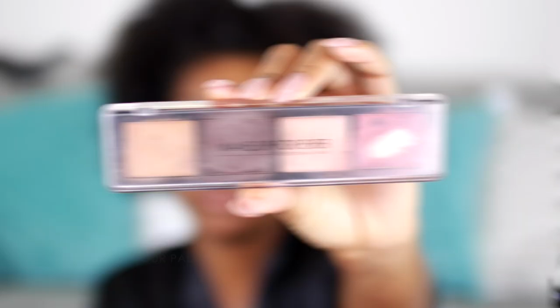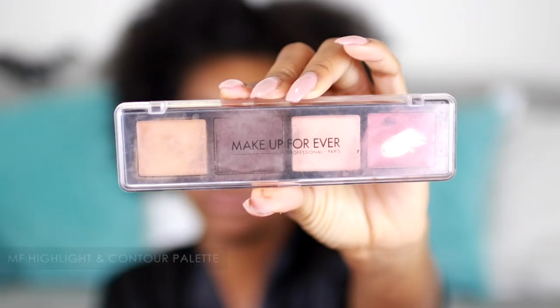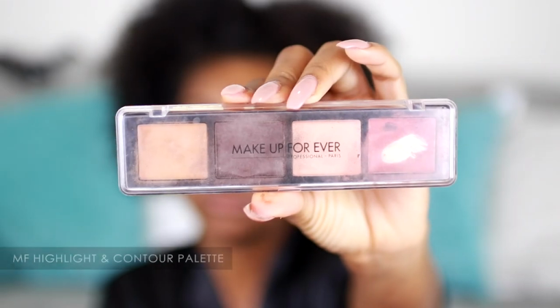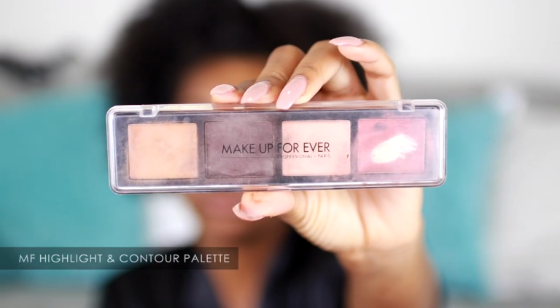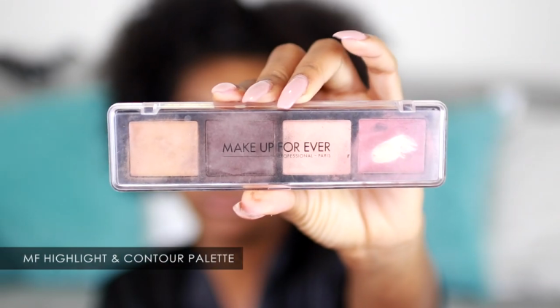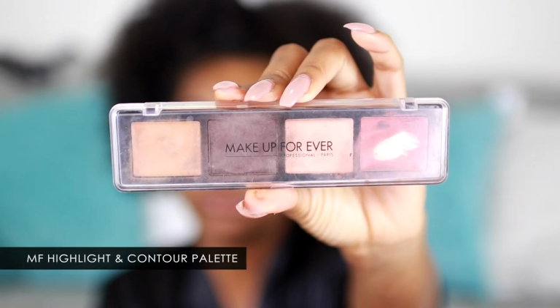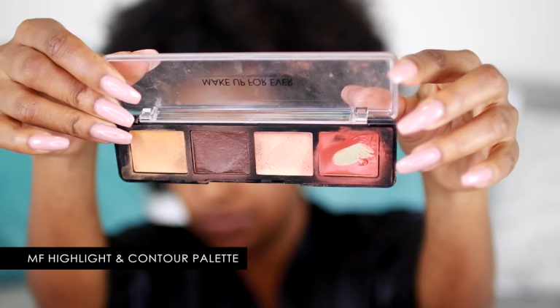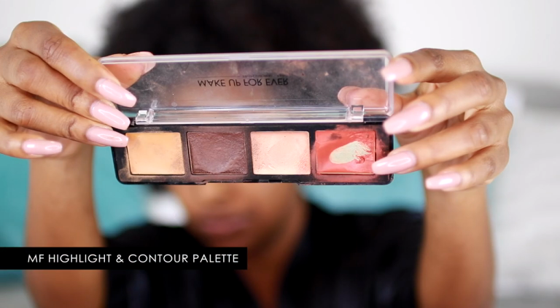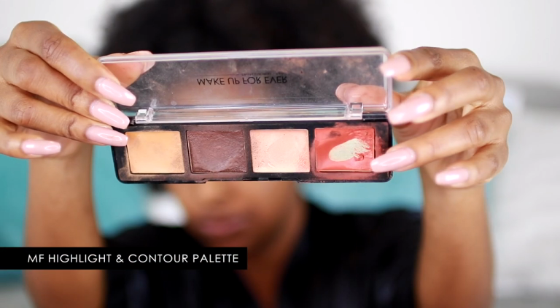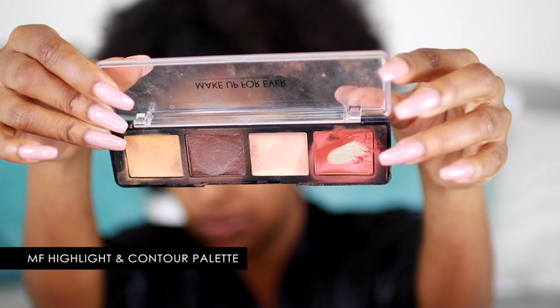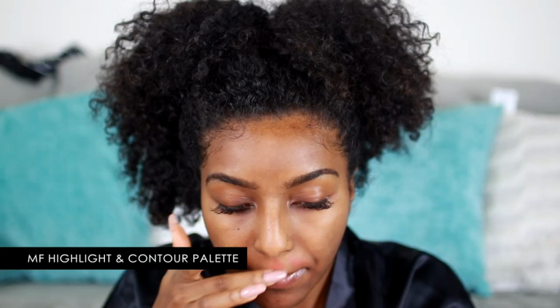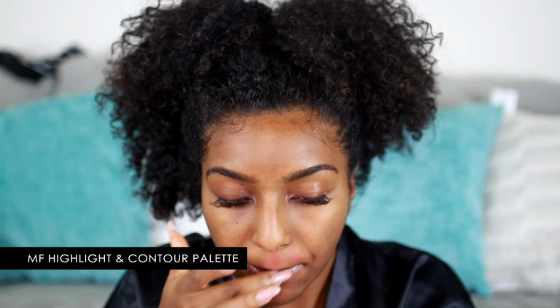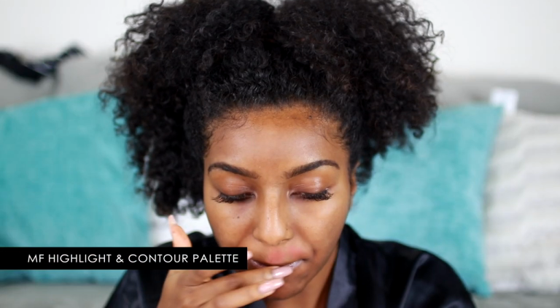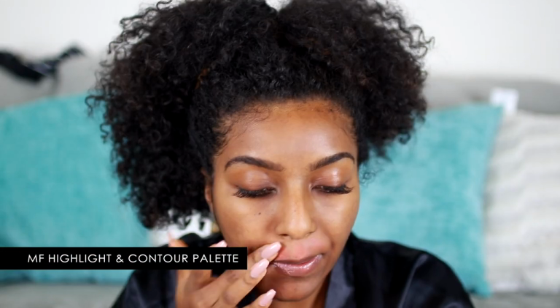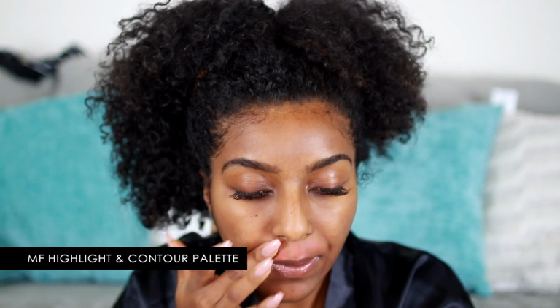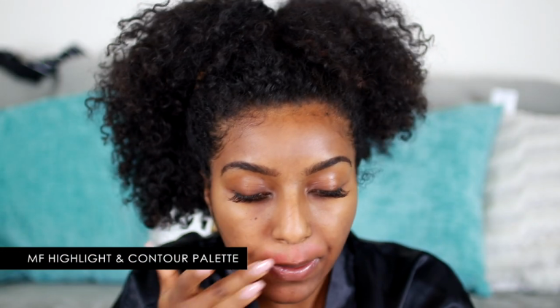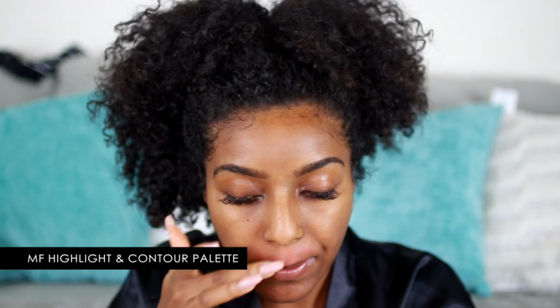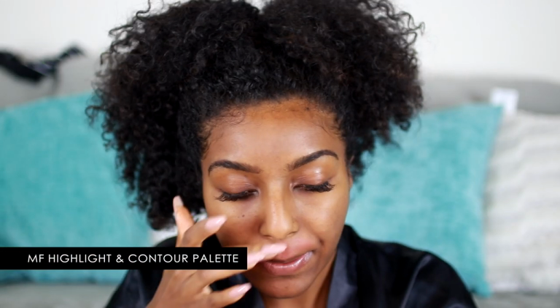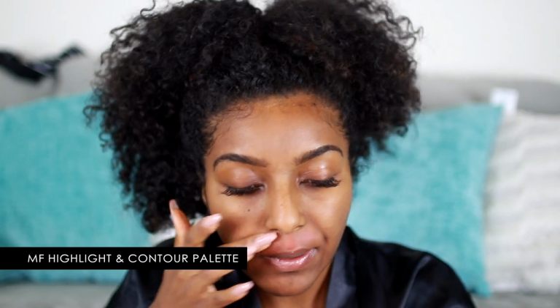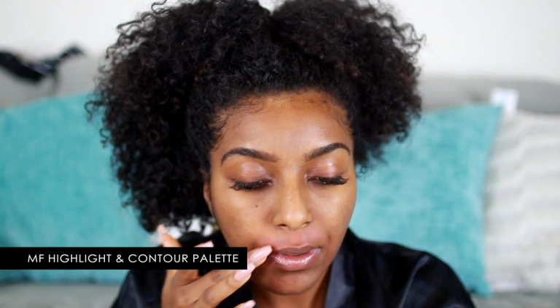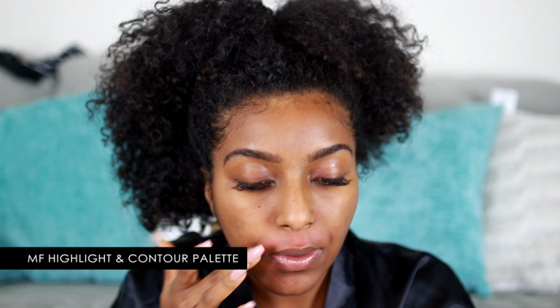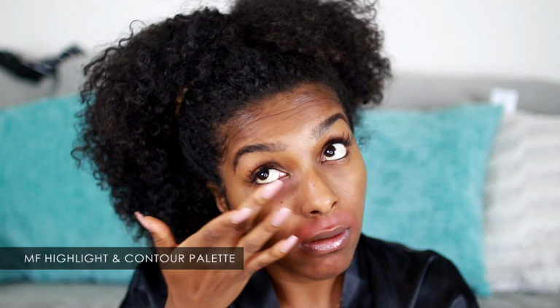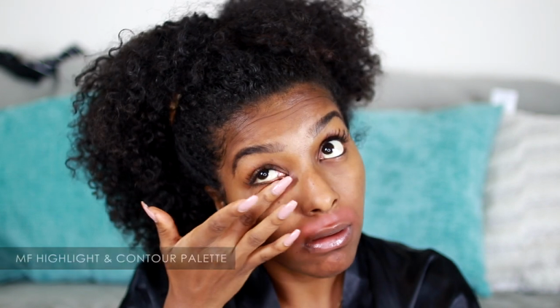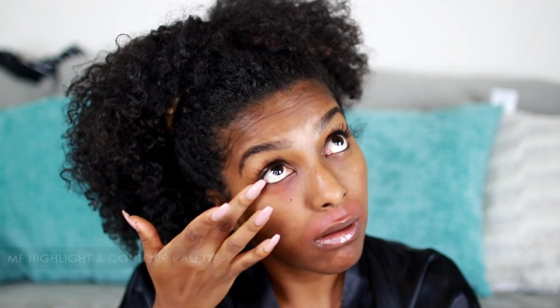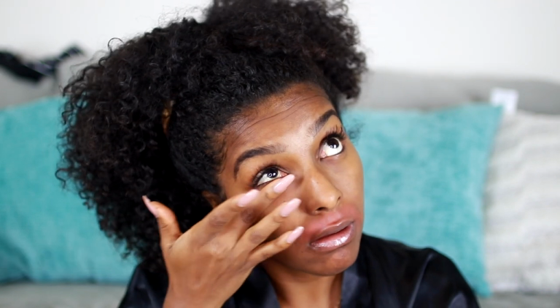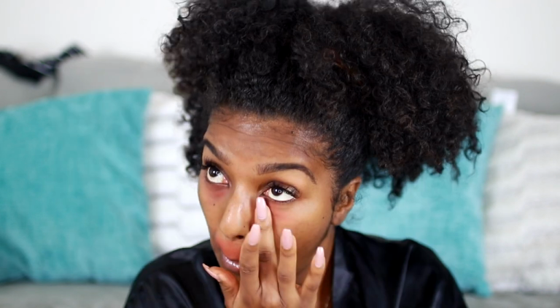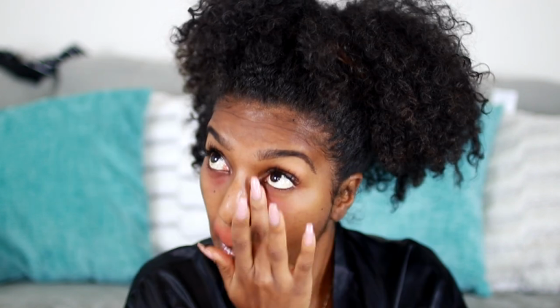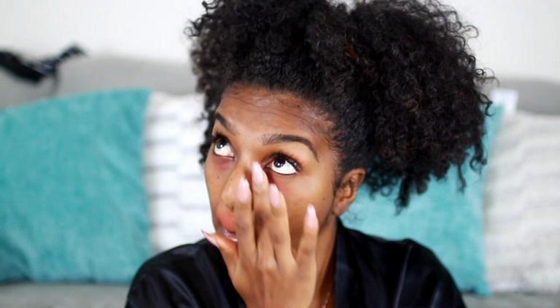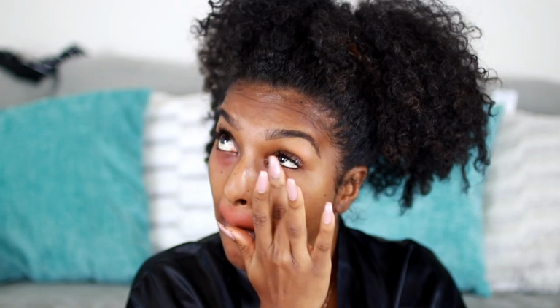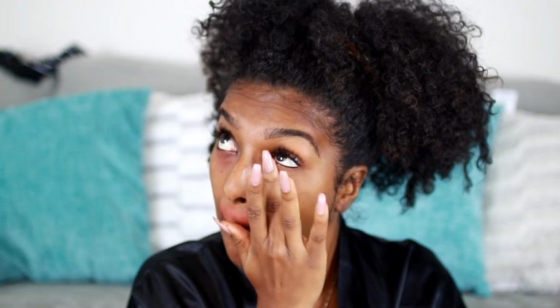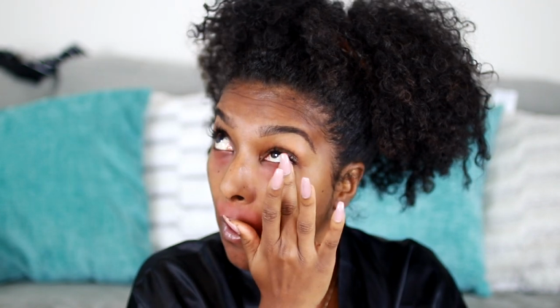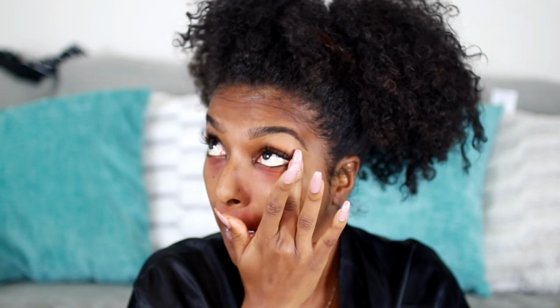To cover the dark spots on my face I am color correcting with this orange color corrector by Makeup Forever, just getting under my eyes and around my mouth.